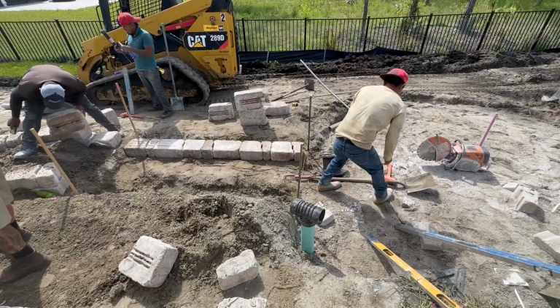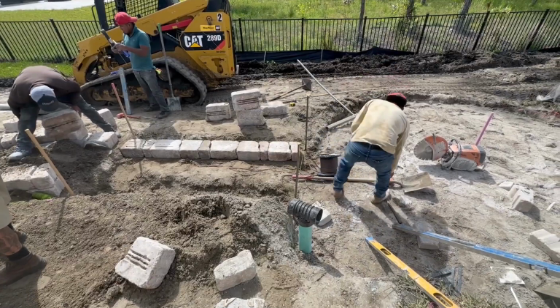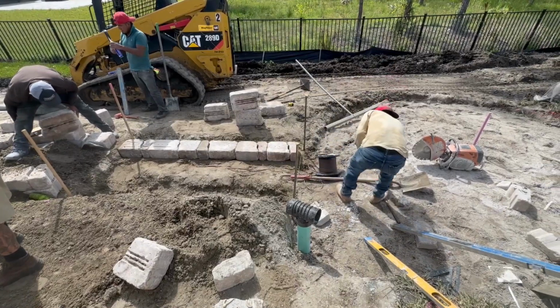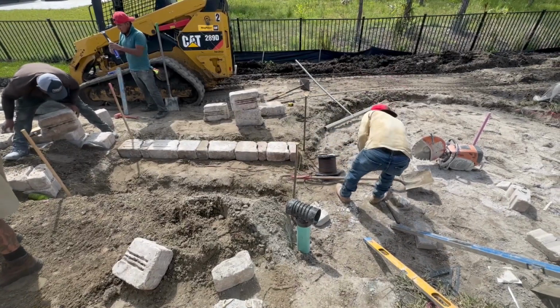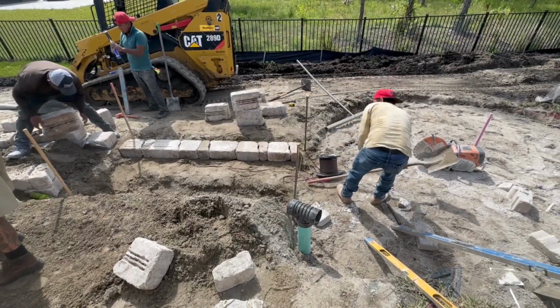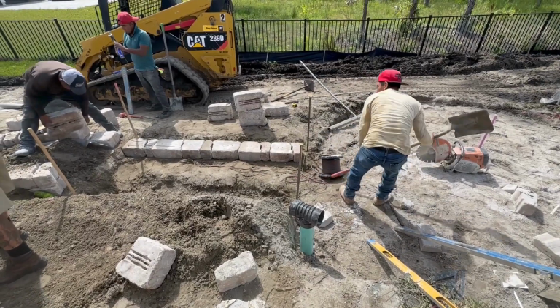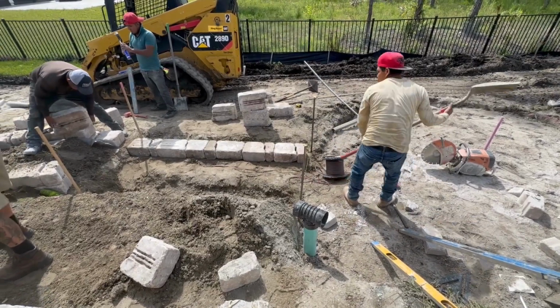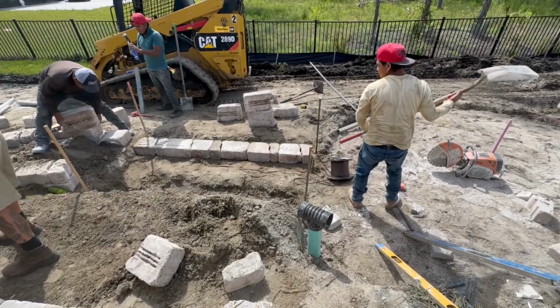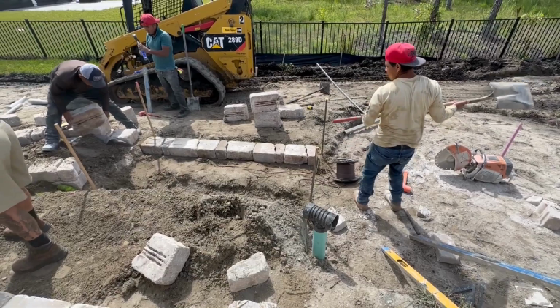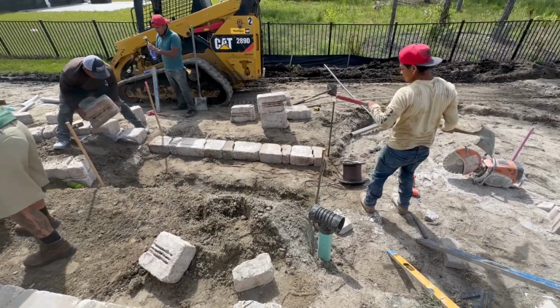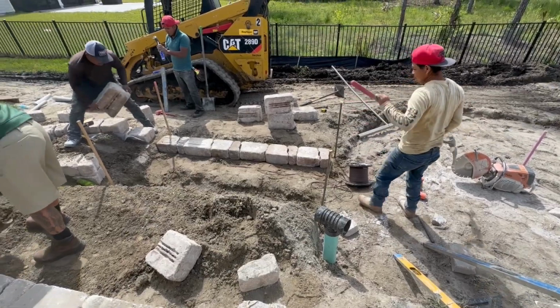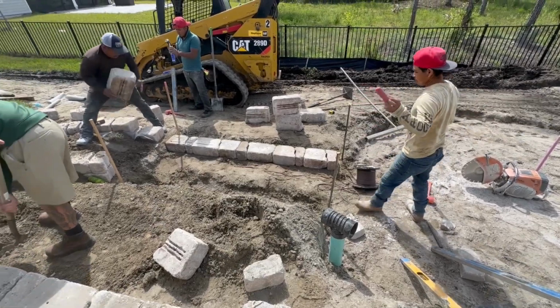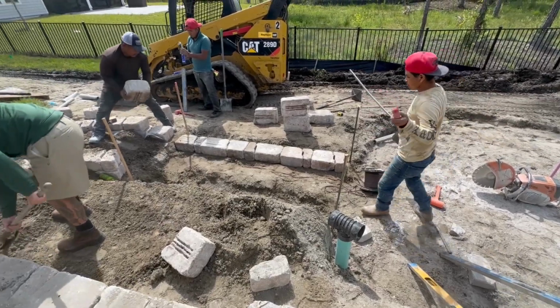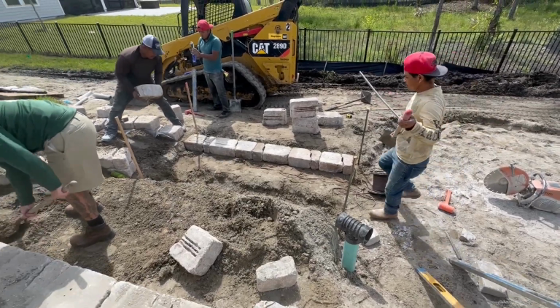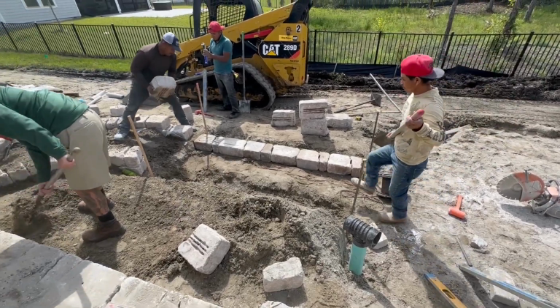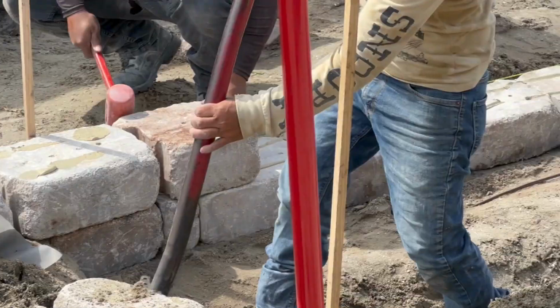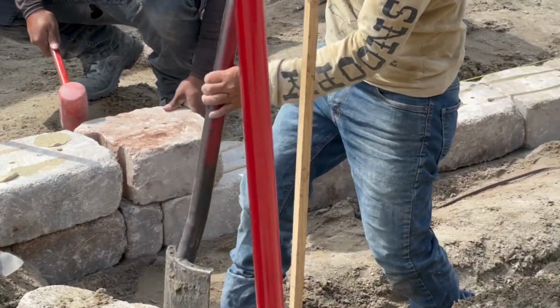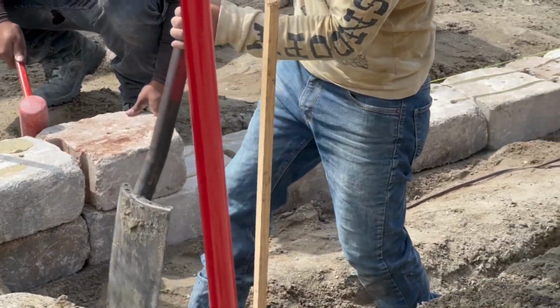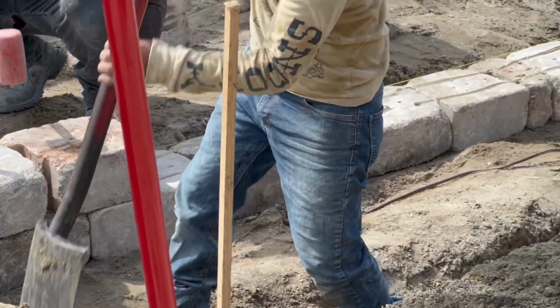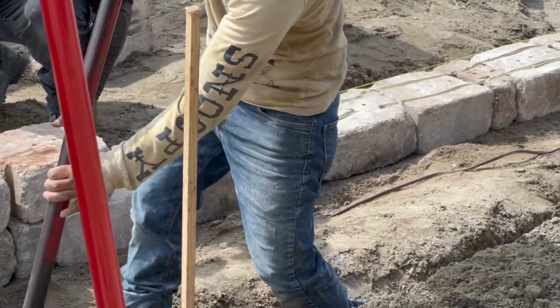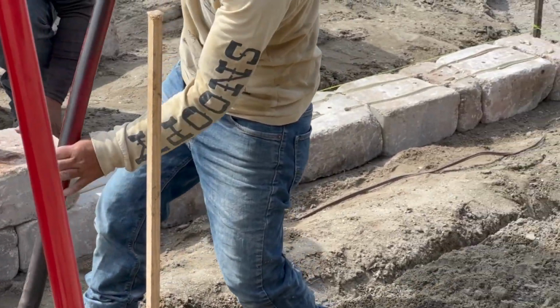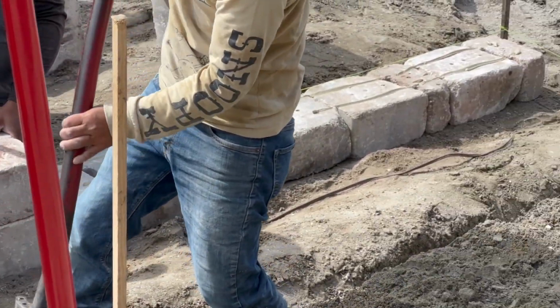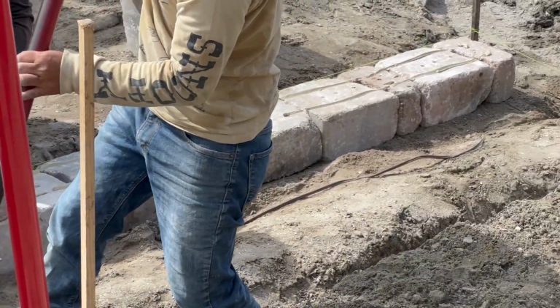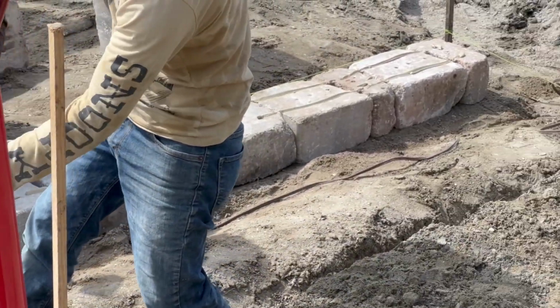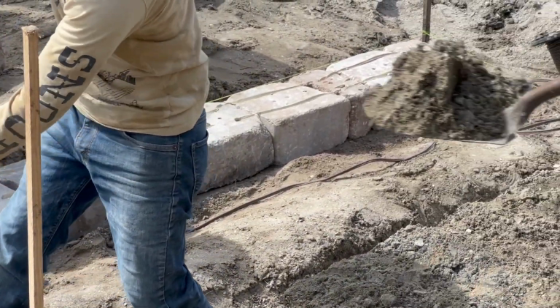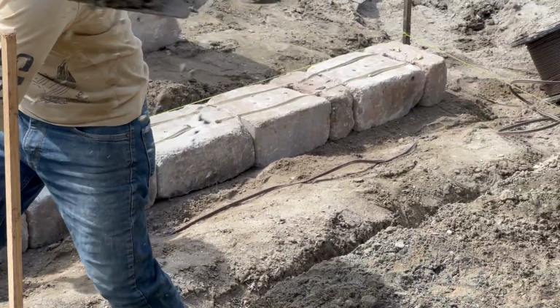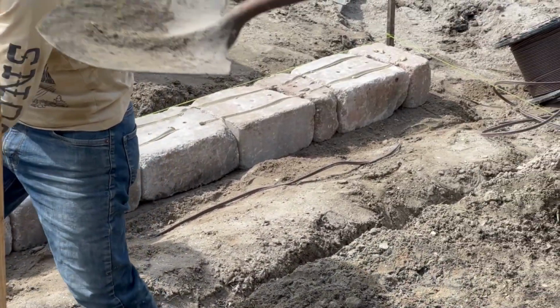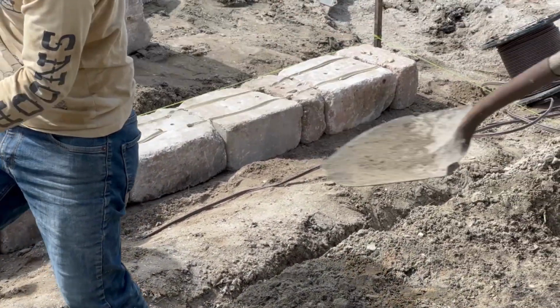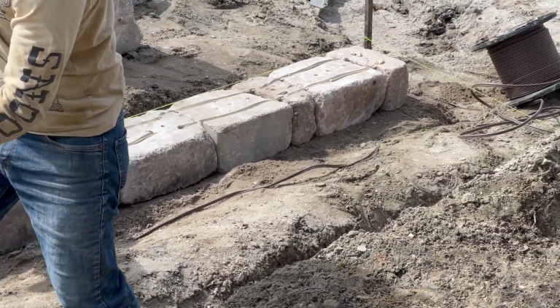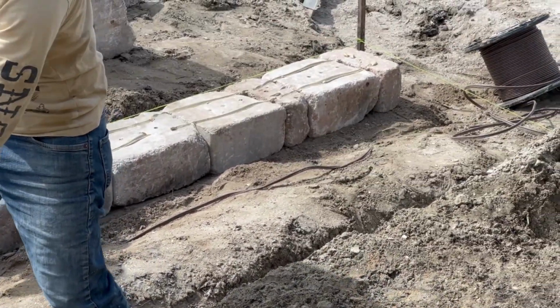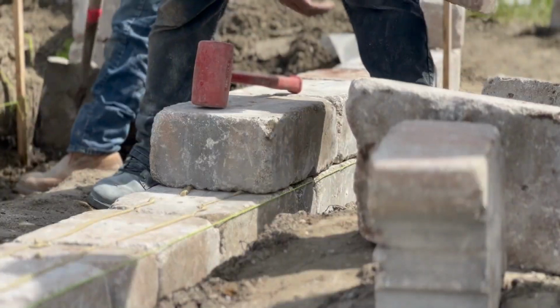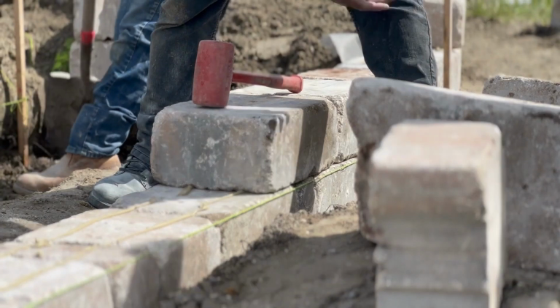Pretty much where John is standing now doing the filming, that's going to be our fire pit, so that'll be the last little area that we start knocking out — doing the most complicated stuff.